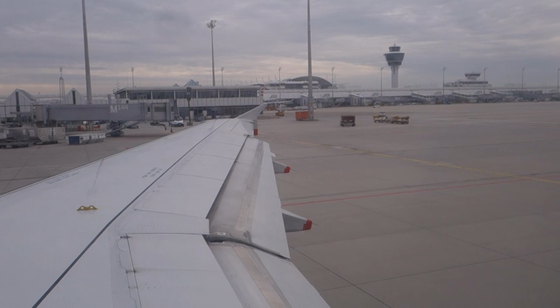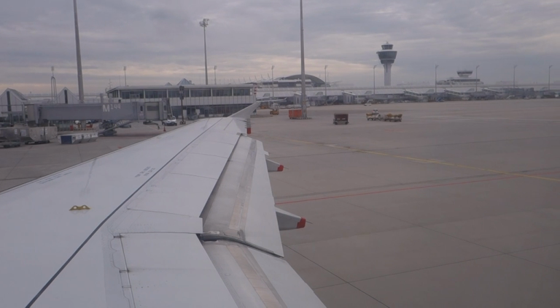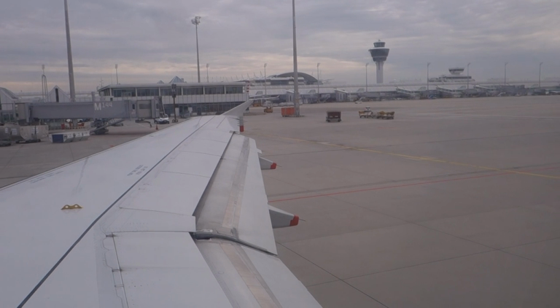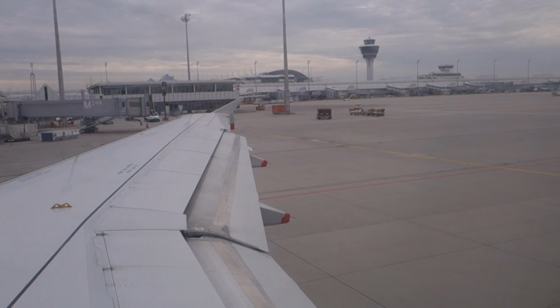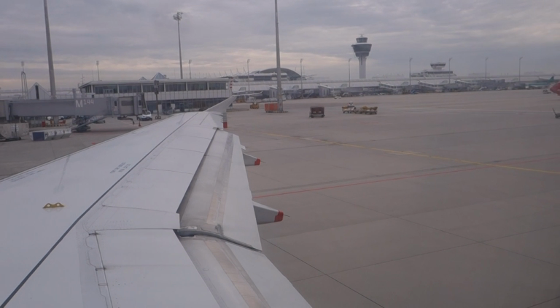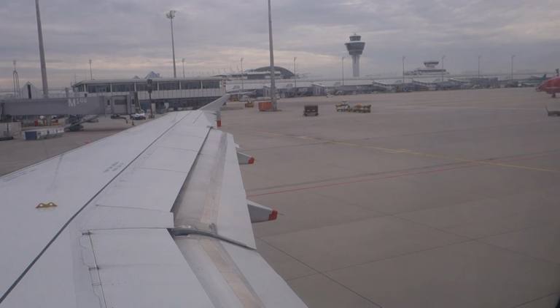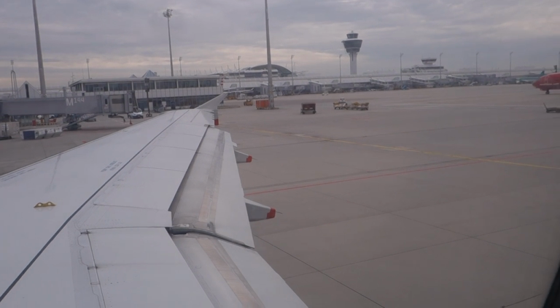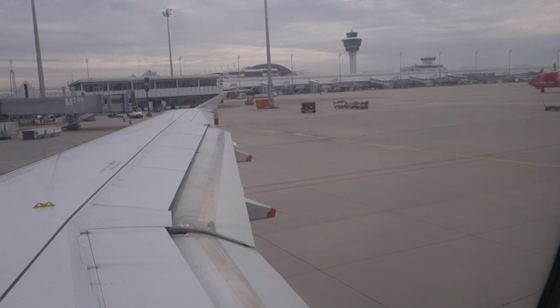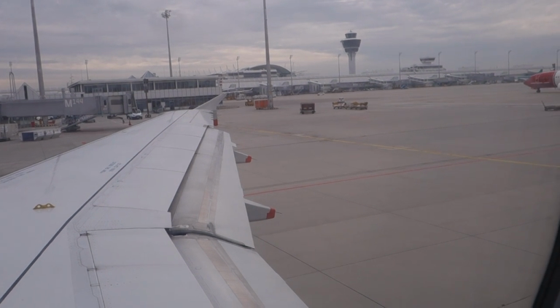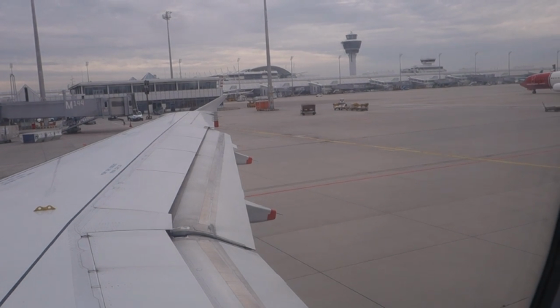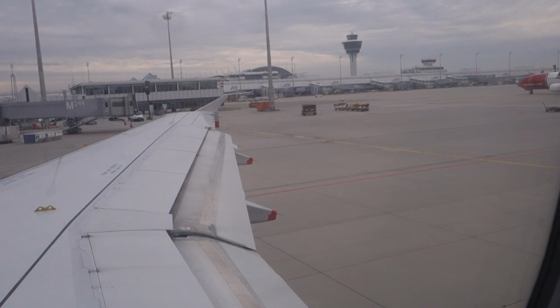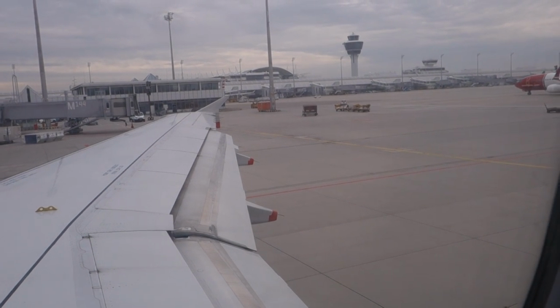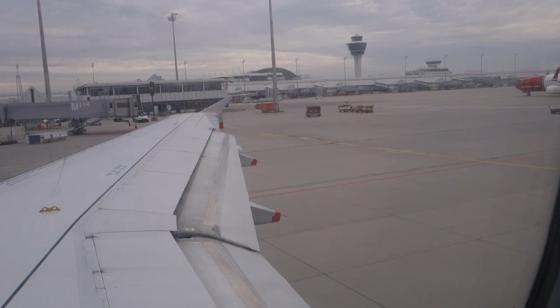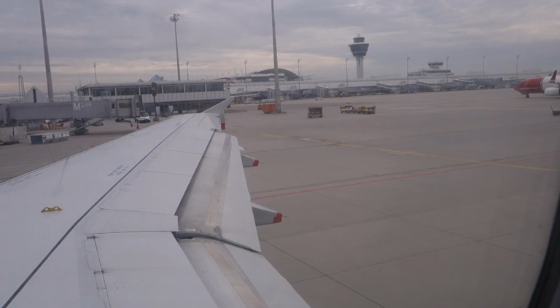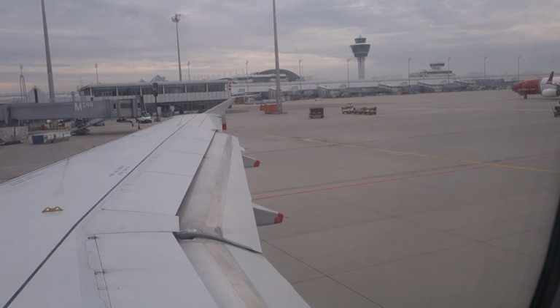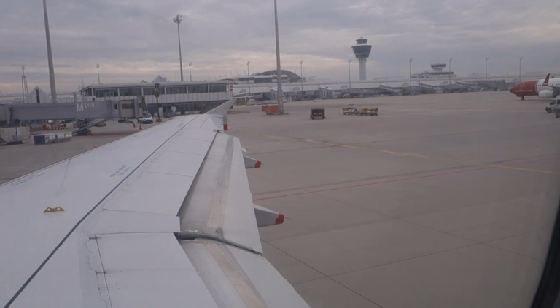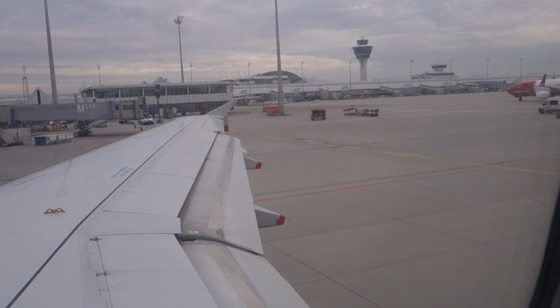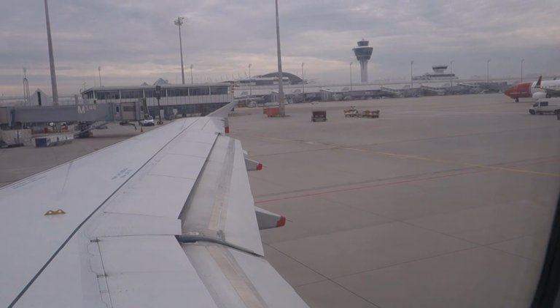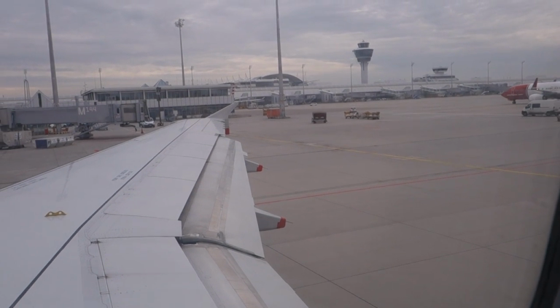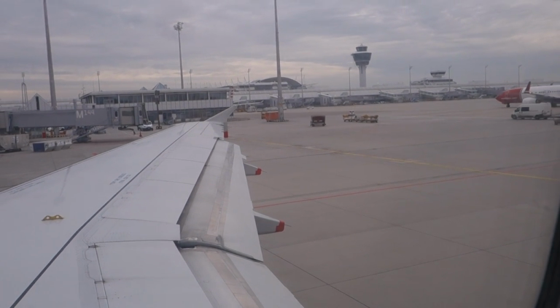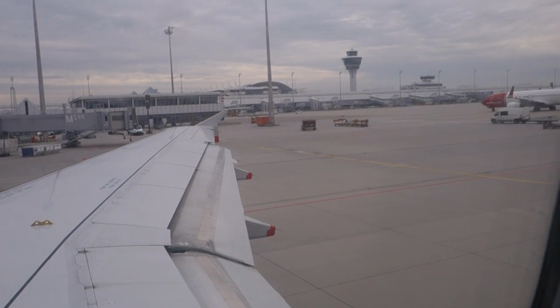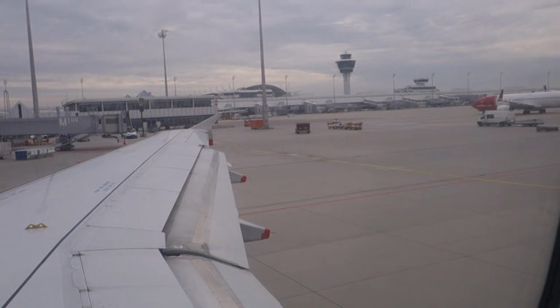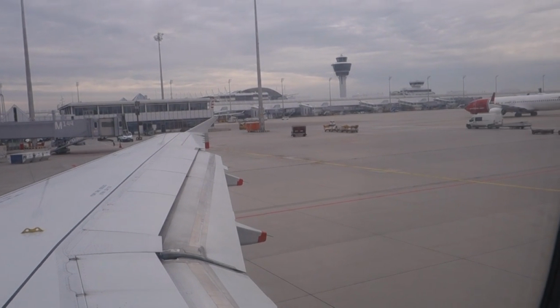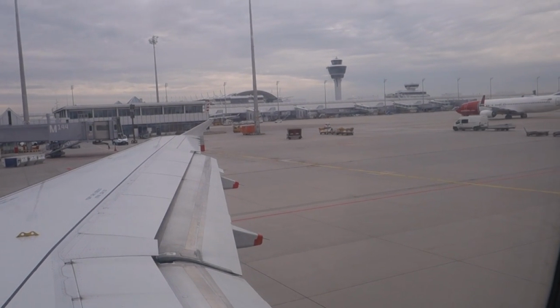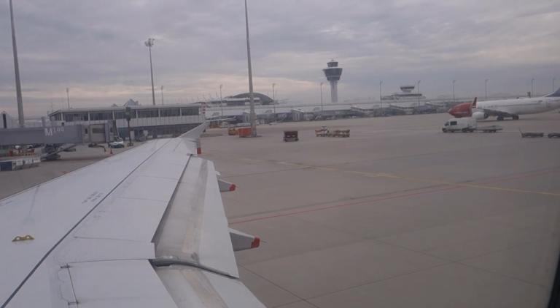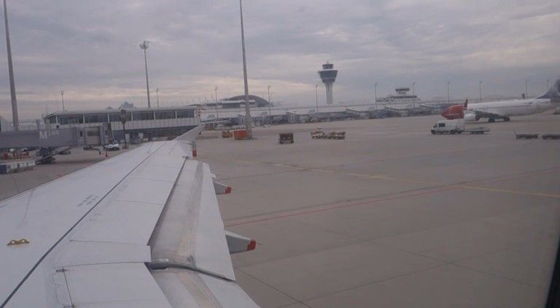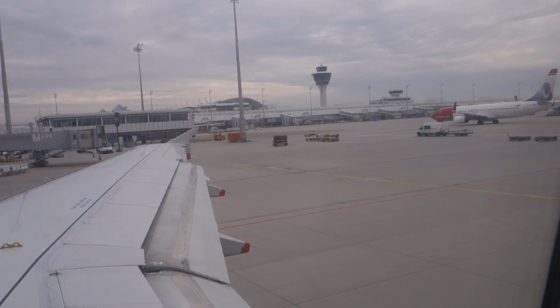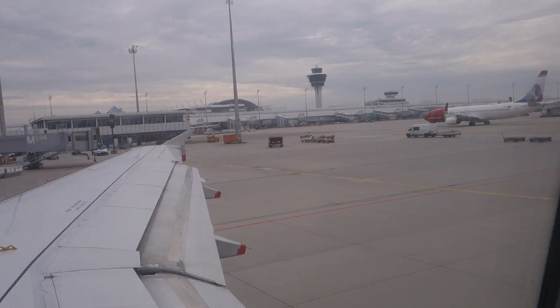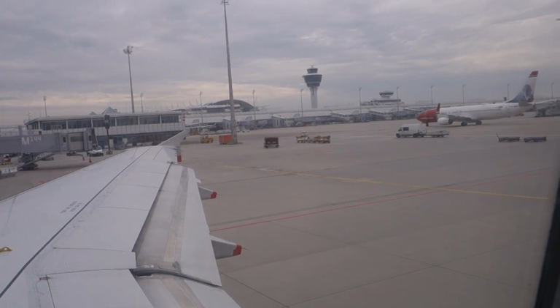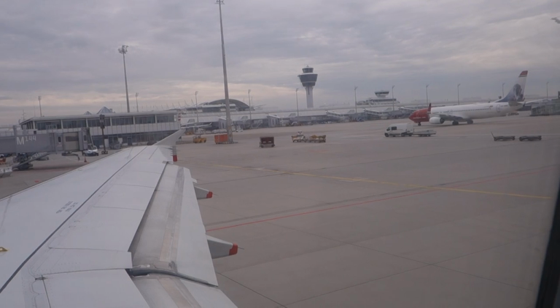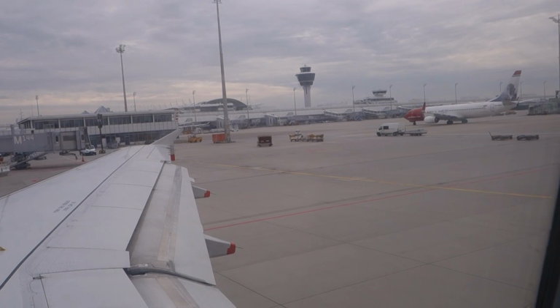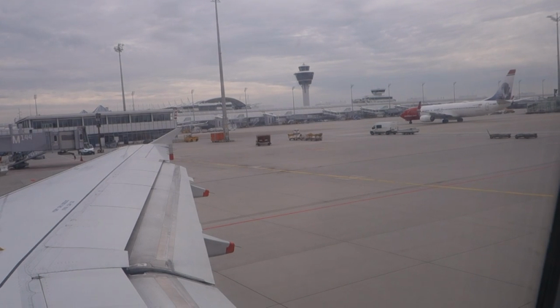Please now ensure that your table is folded away, your seat is in the take-off position with your armrest down, and your seatbelt is securely fastened.